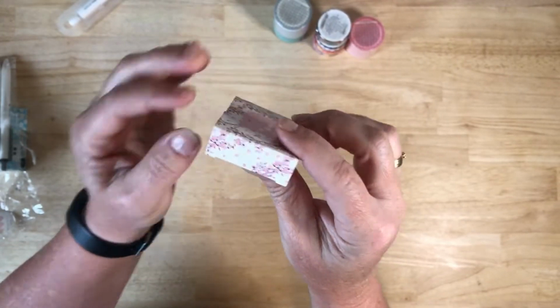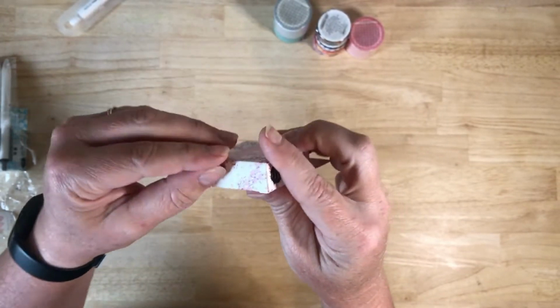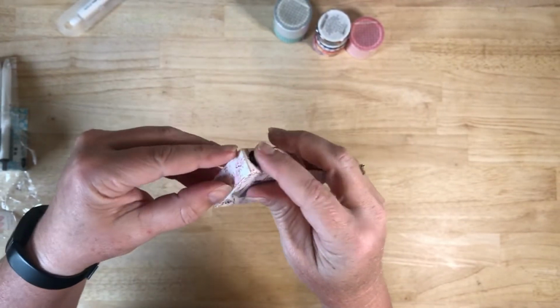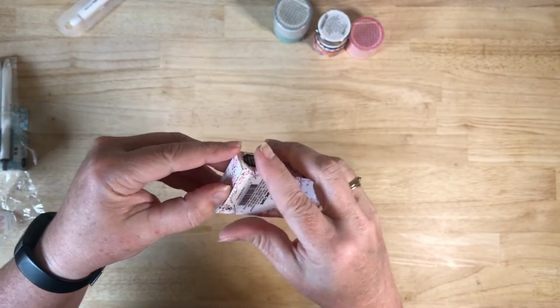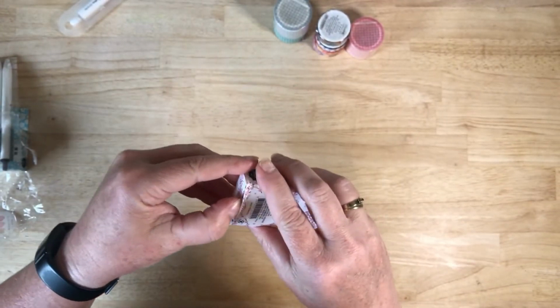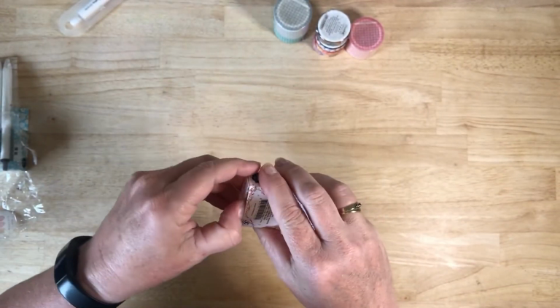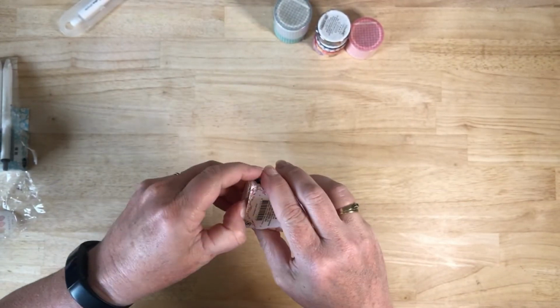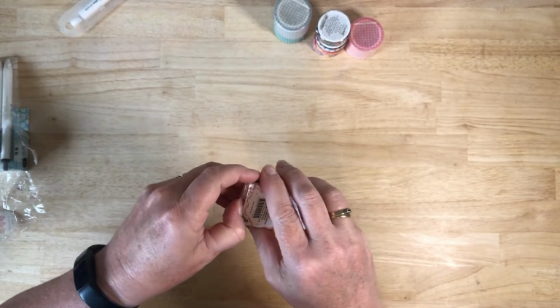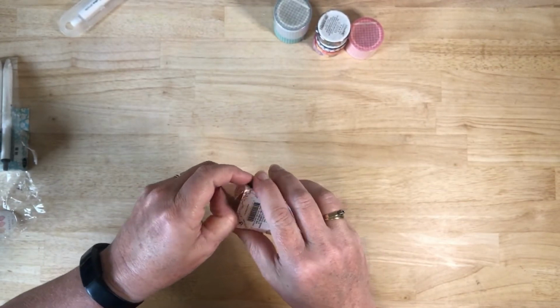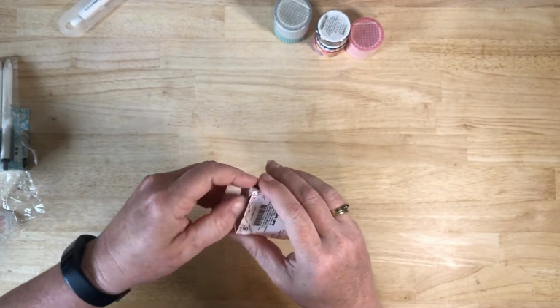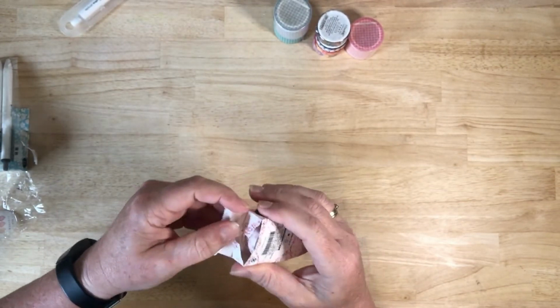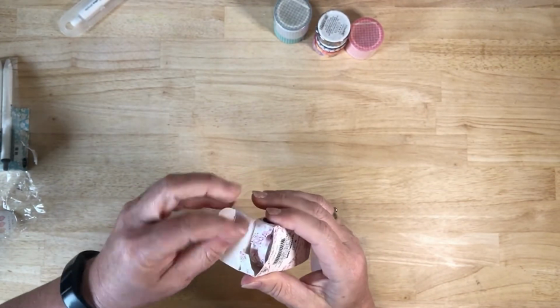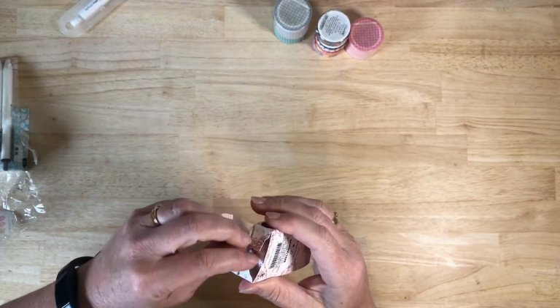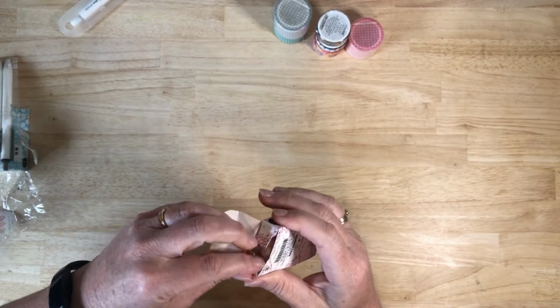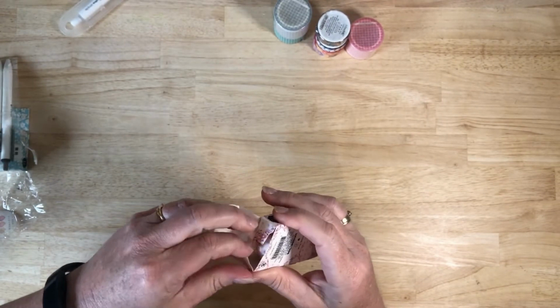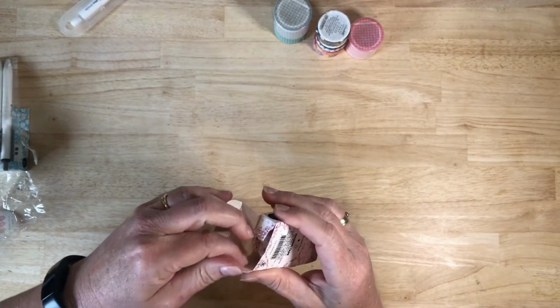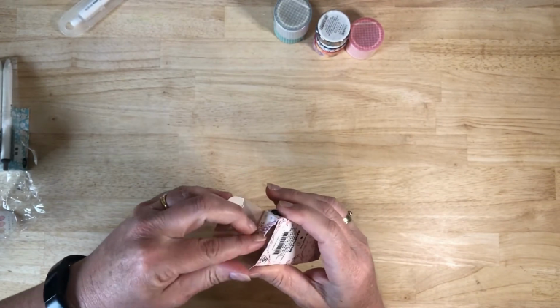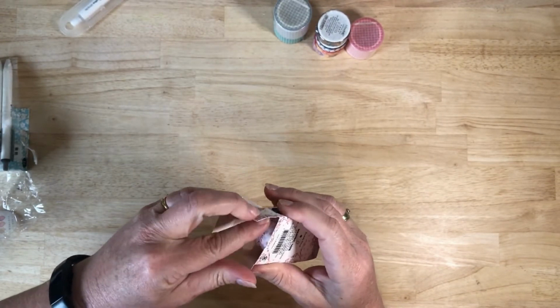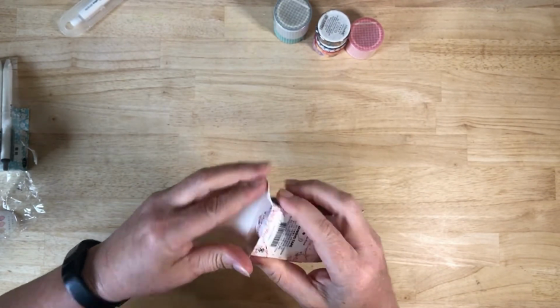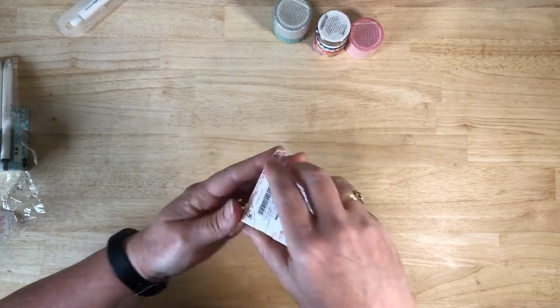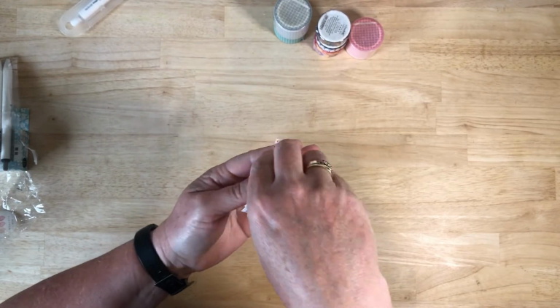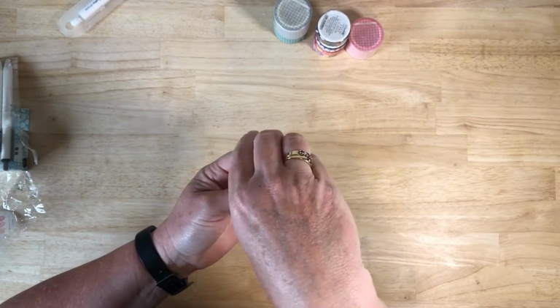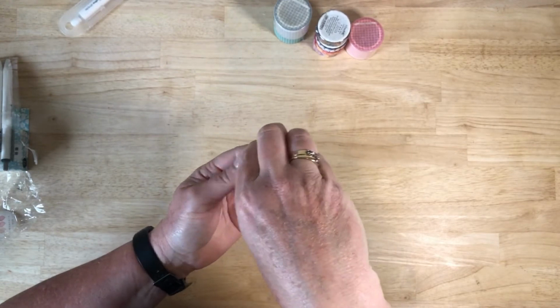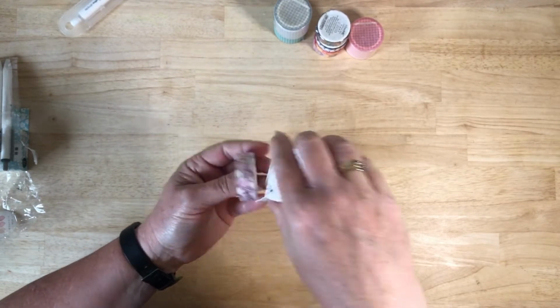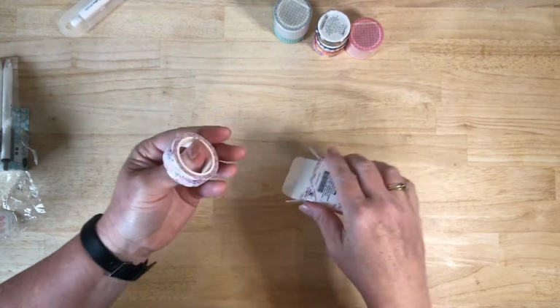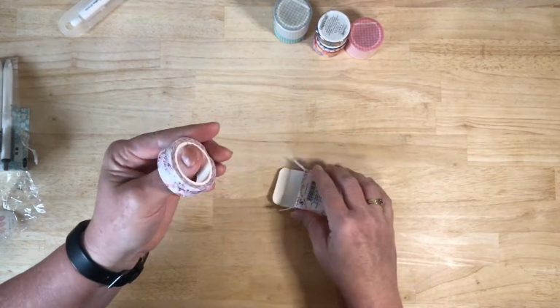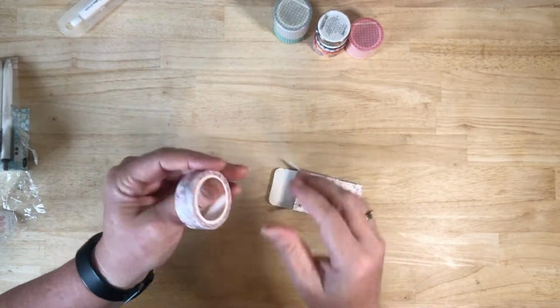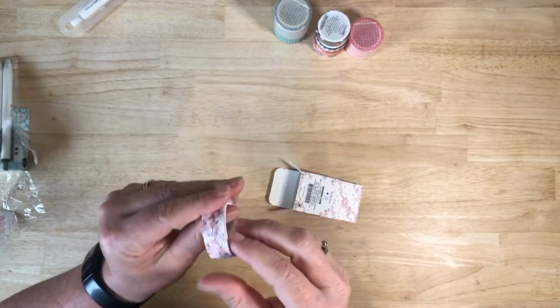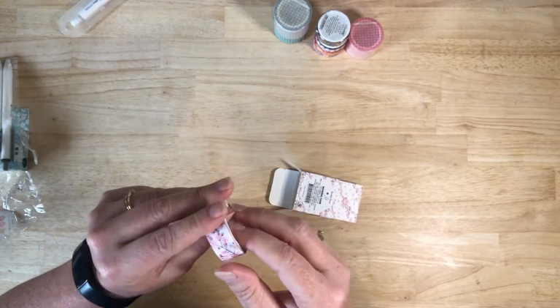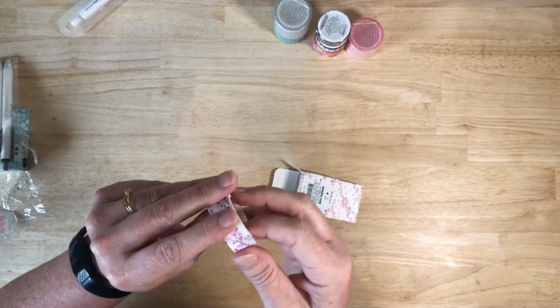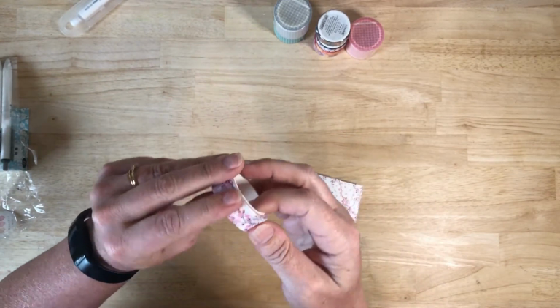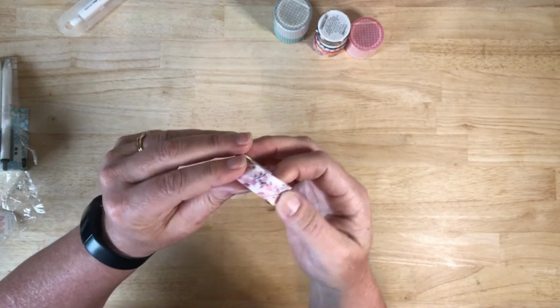The other two washi tapes that I purchased were the spring blossoms, and I got these in a pretty pink and a pale blue.